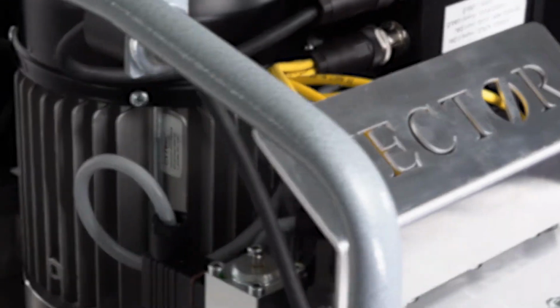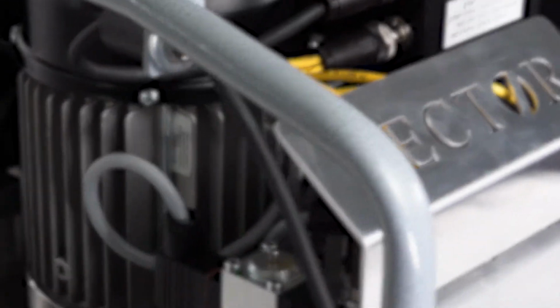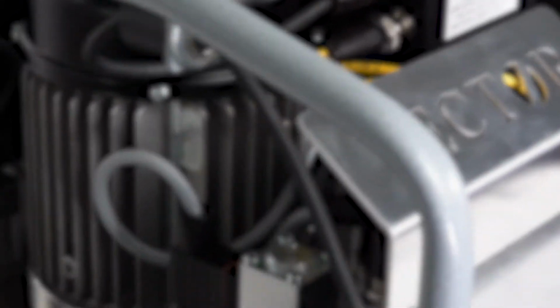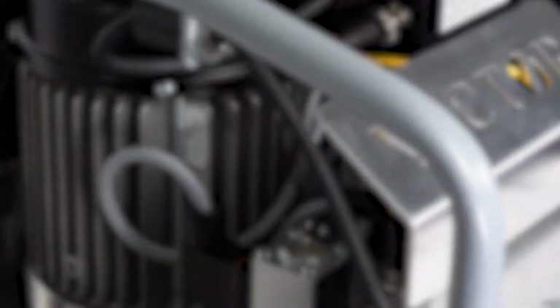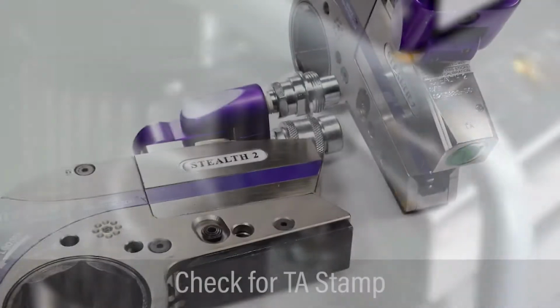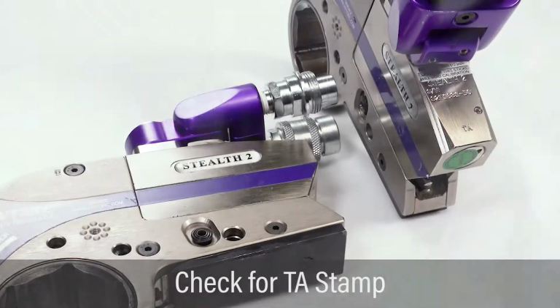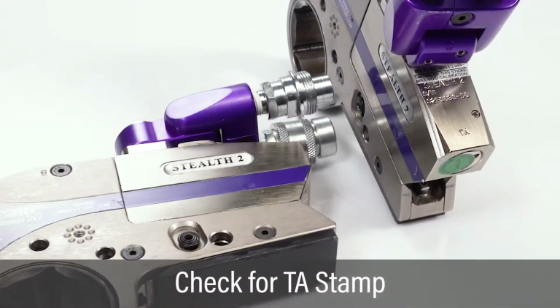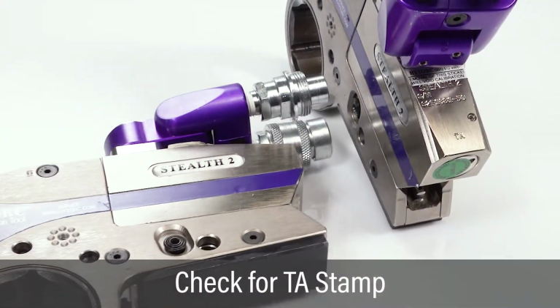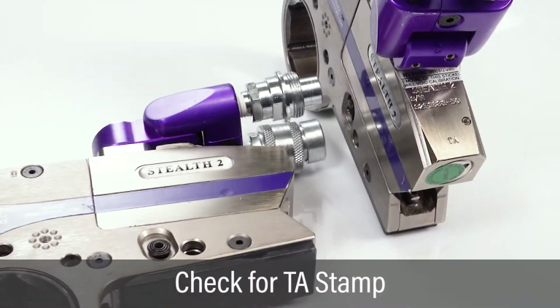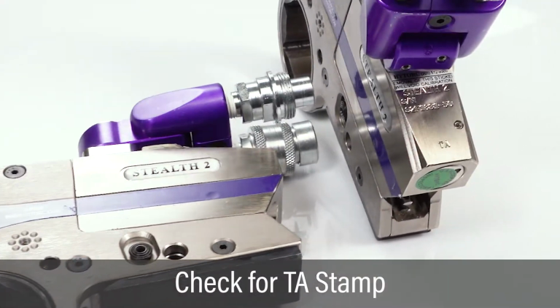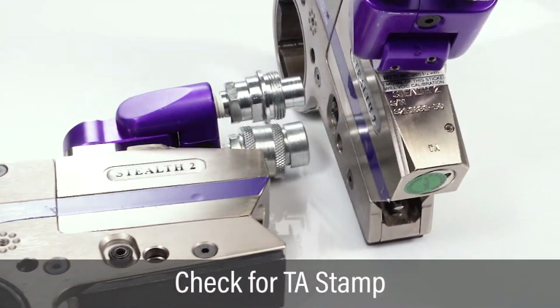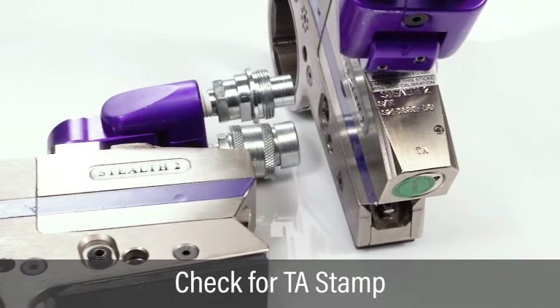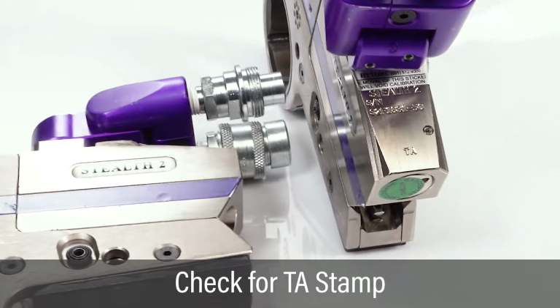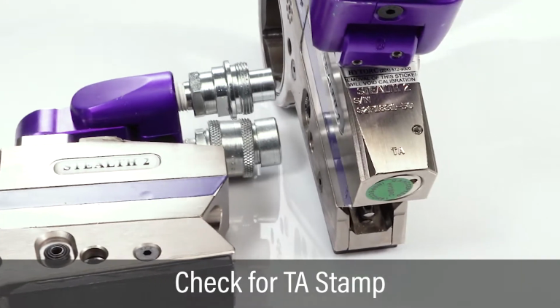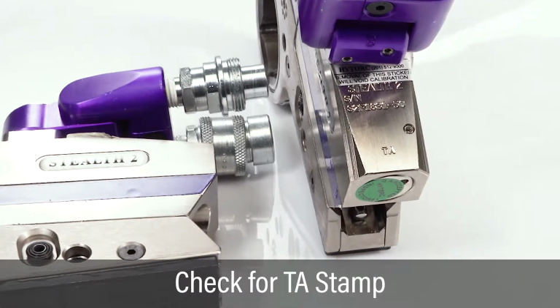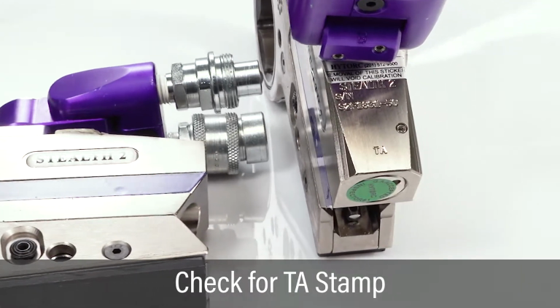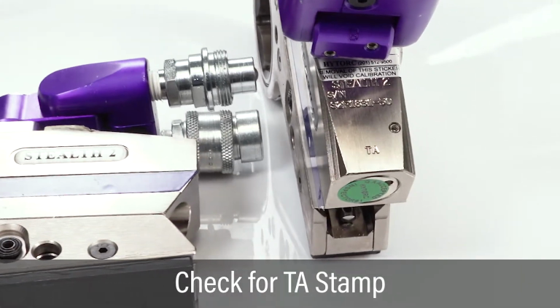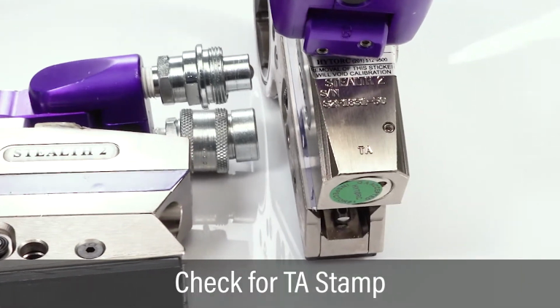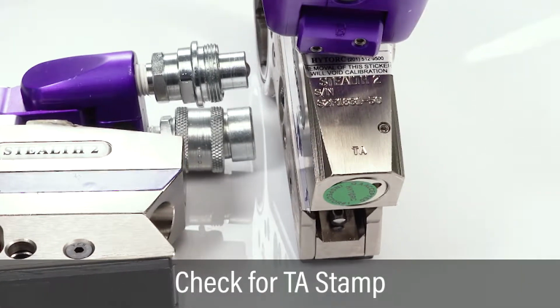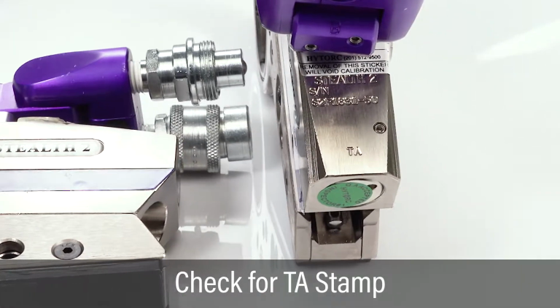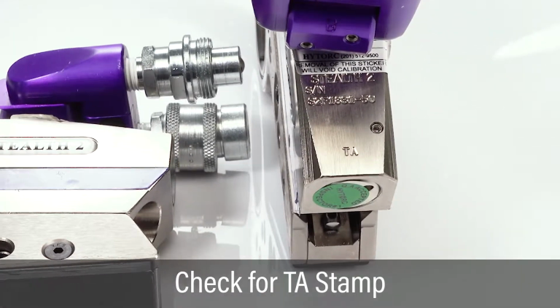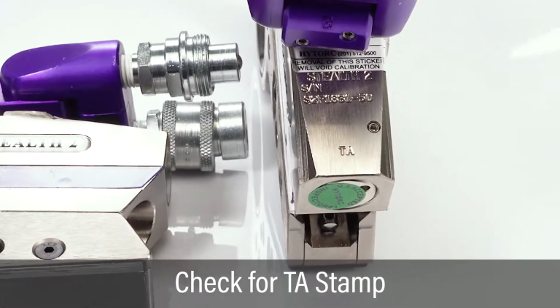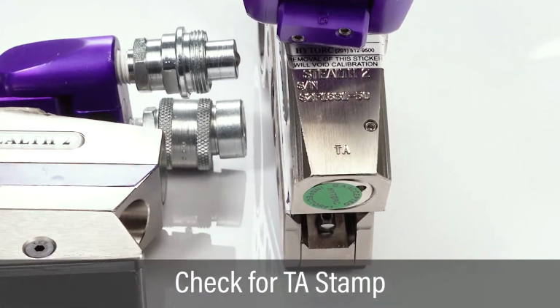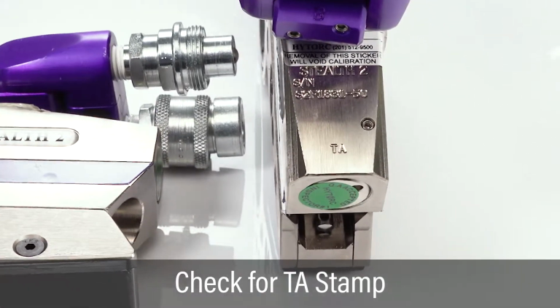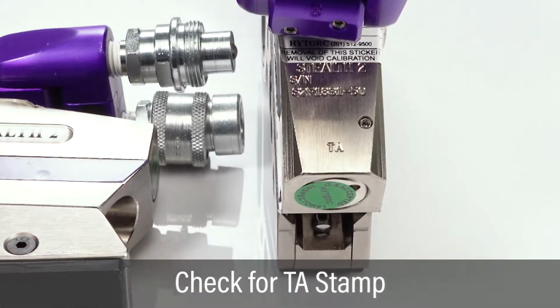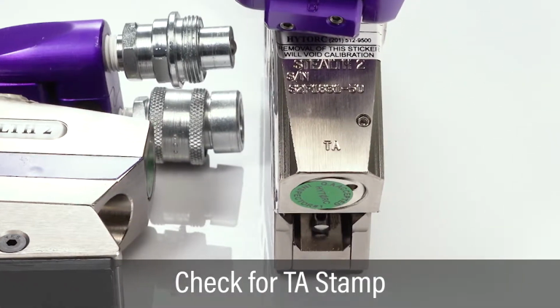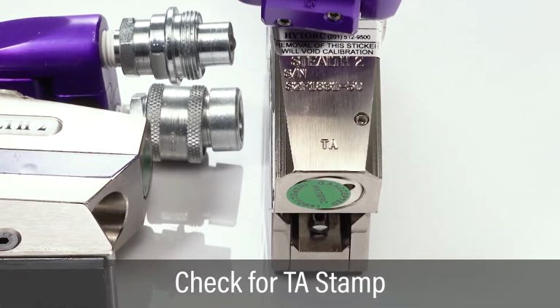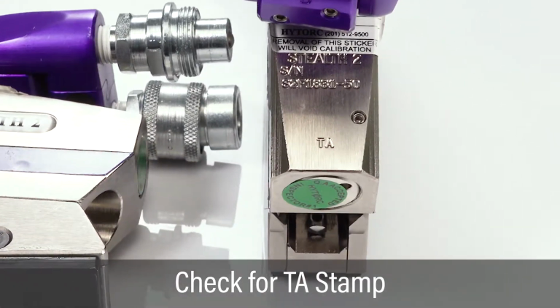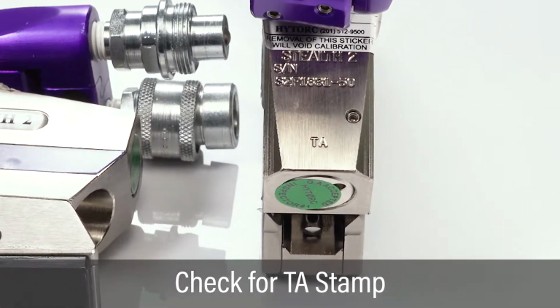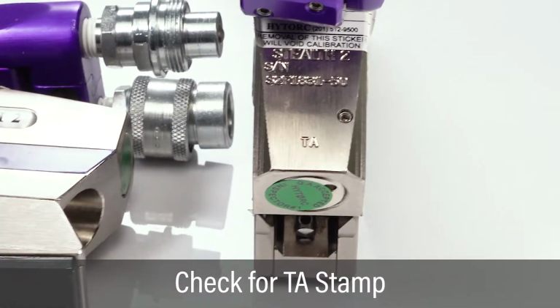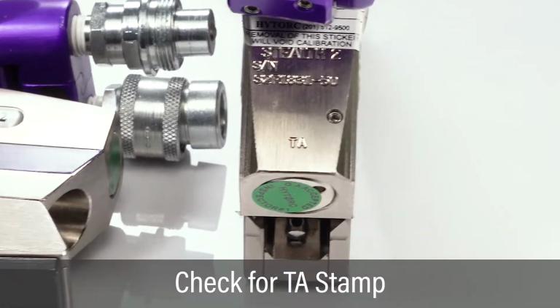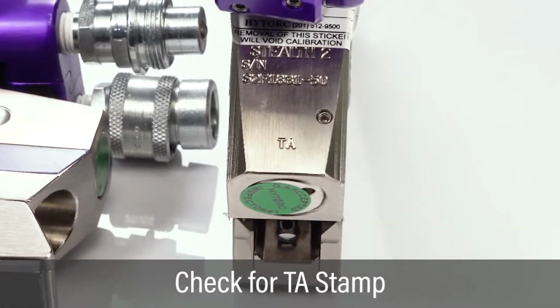If using a stealth model tool, check to make sure the tool is stamped with TA to indicate compatibility with the vector pump.